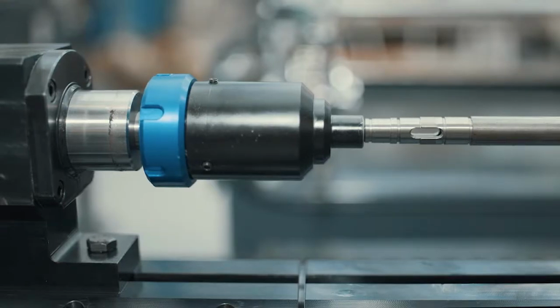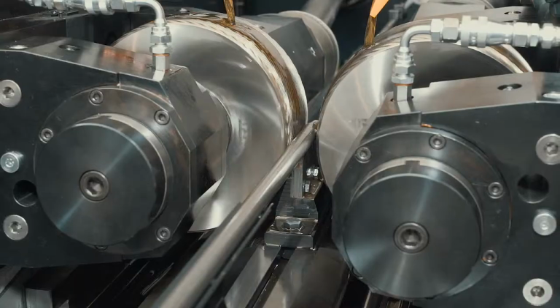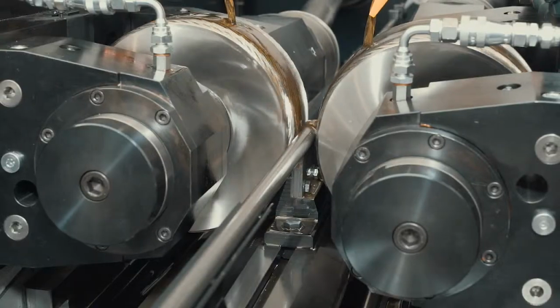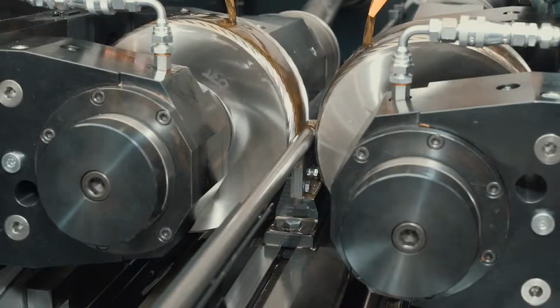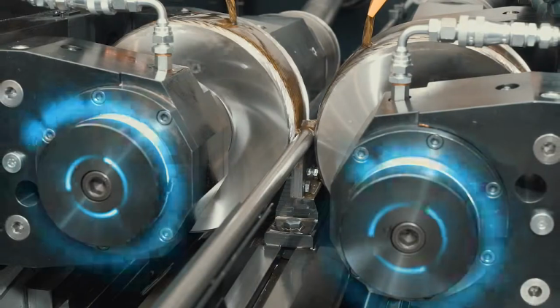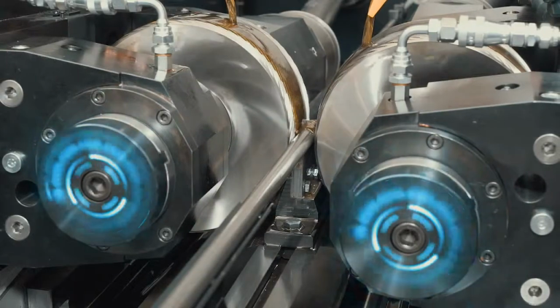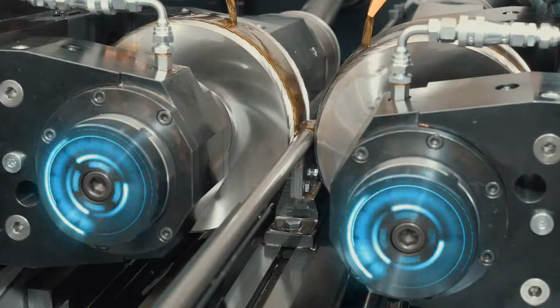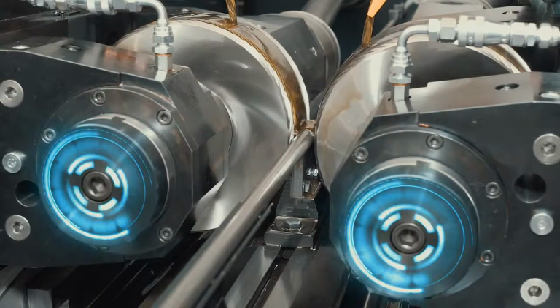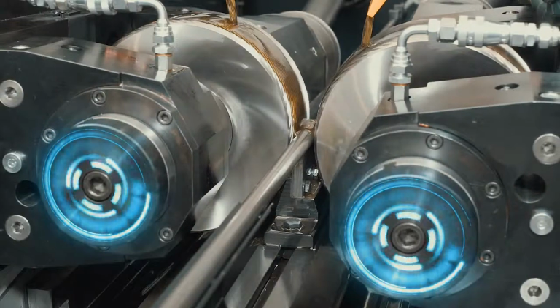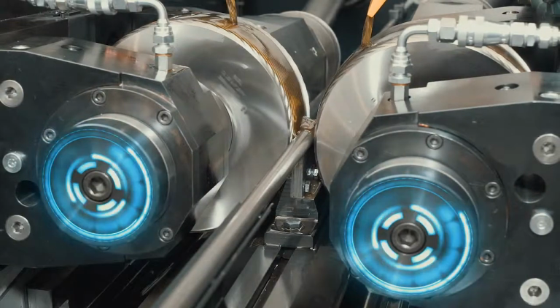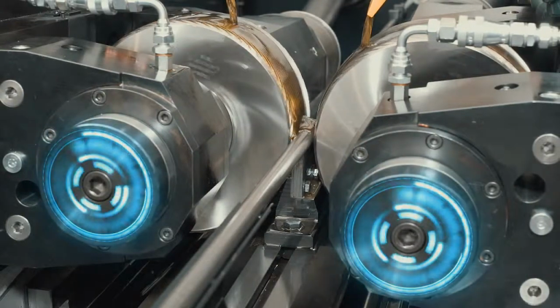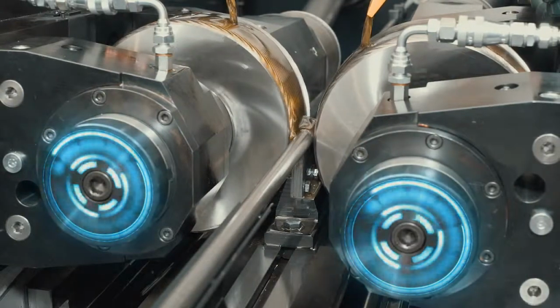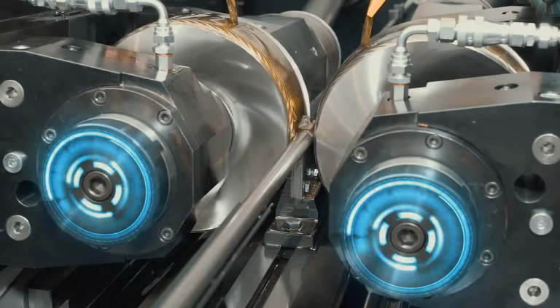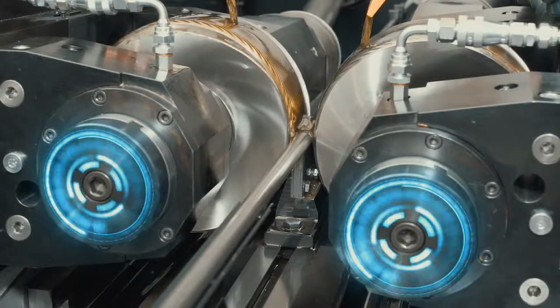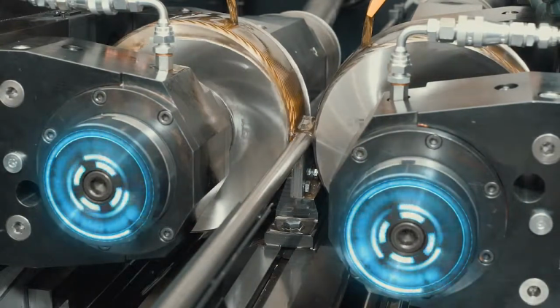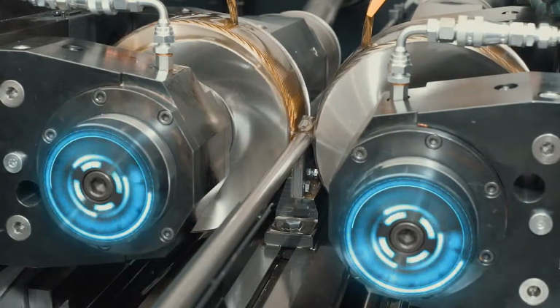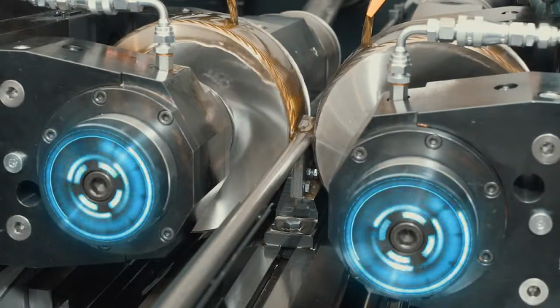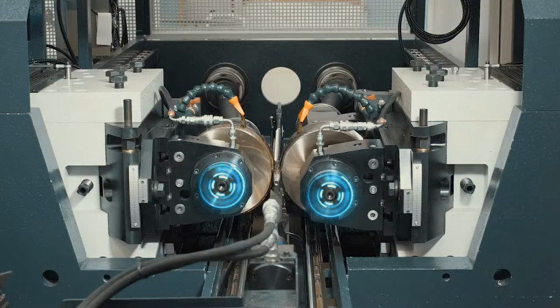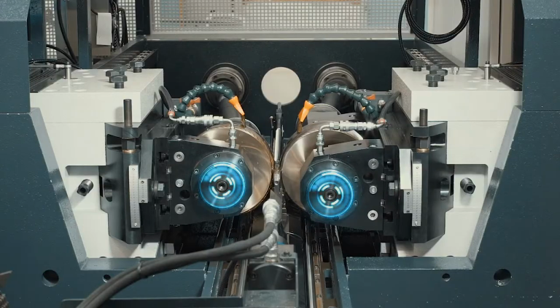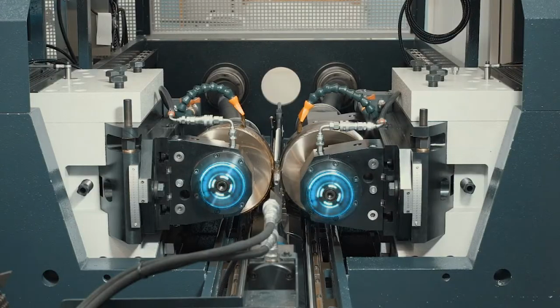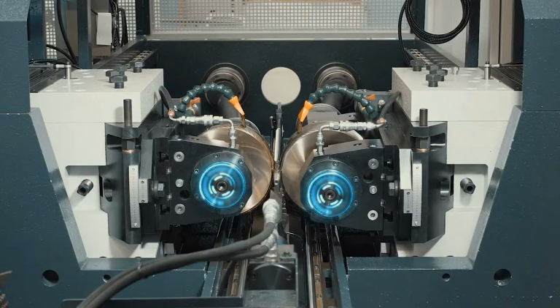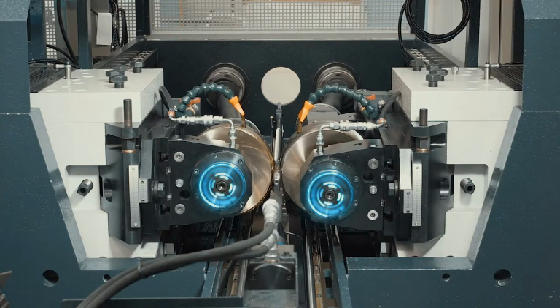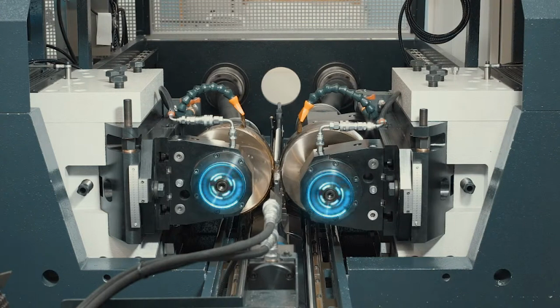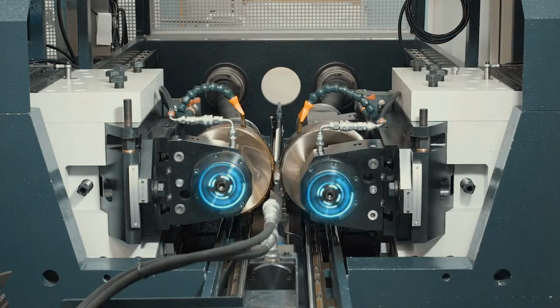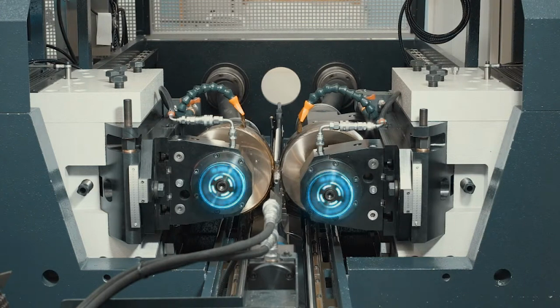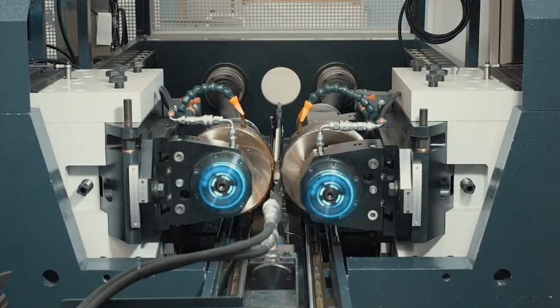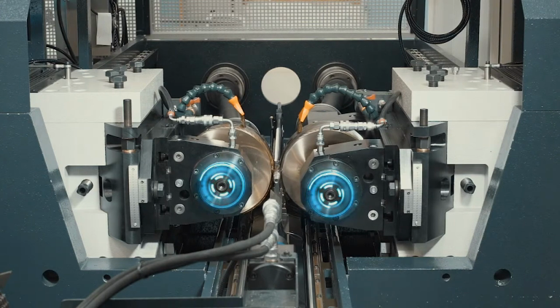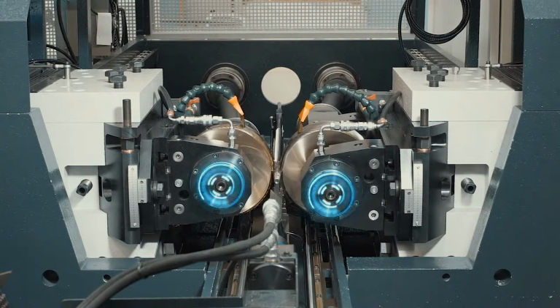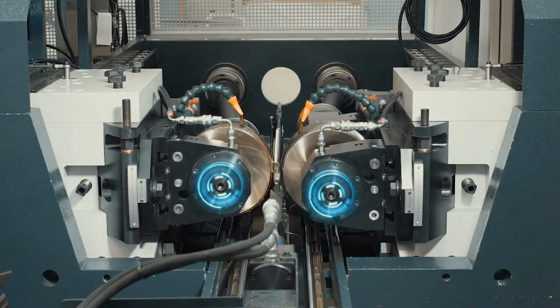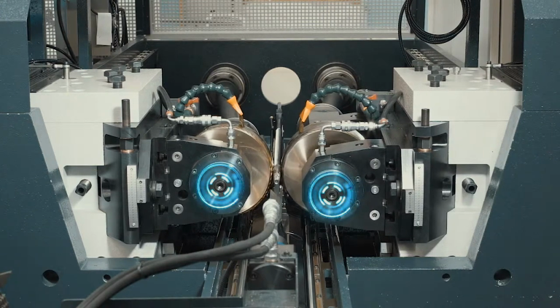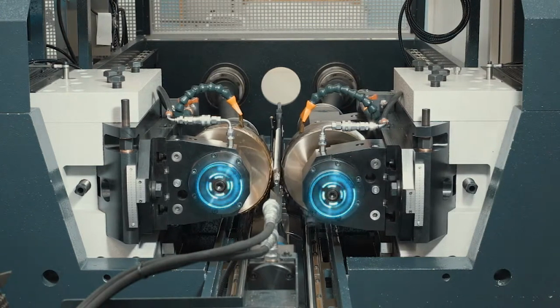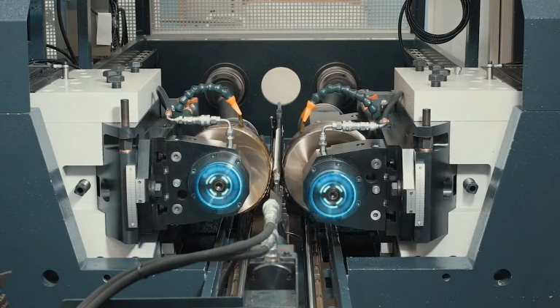It is a completely automated line of production that can work with a very large range of diameters as well as lengths of the work pieces.